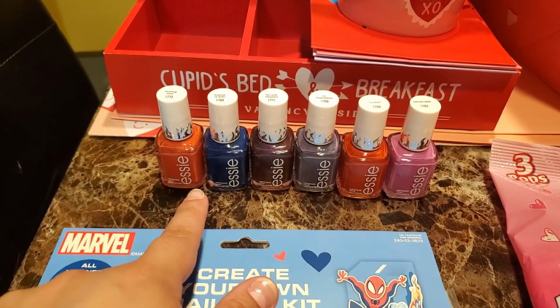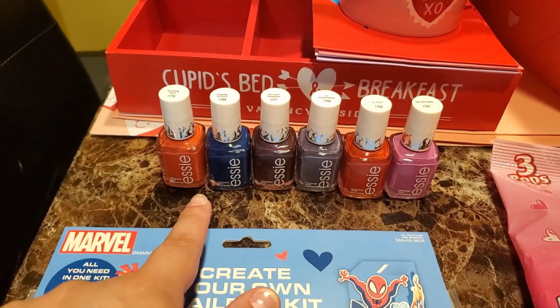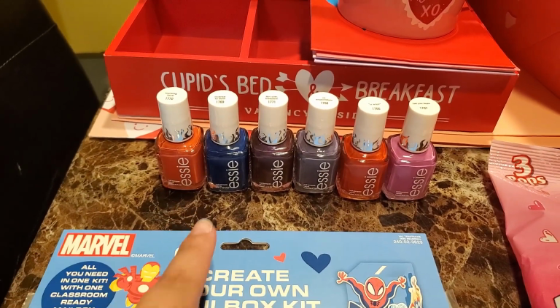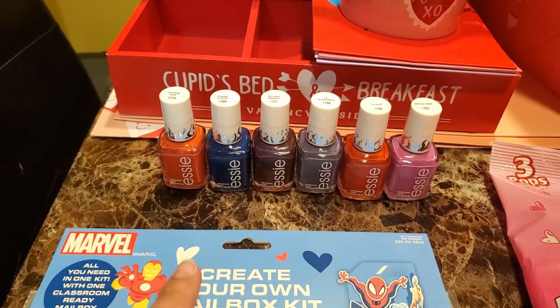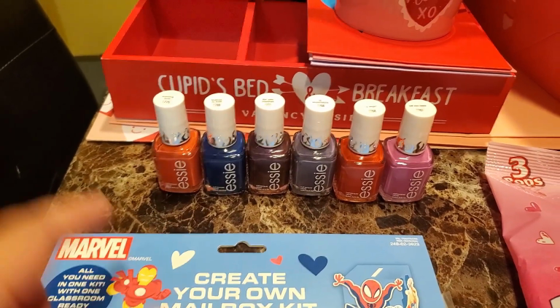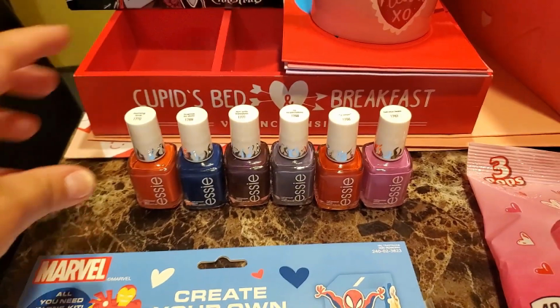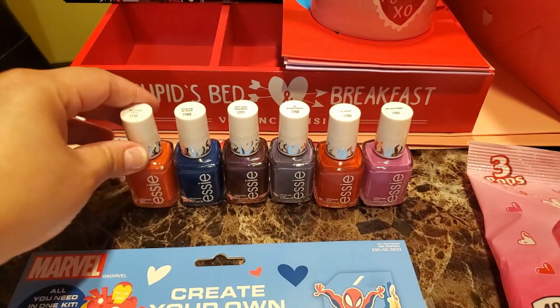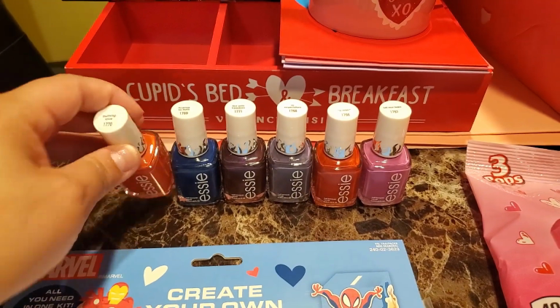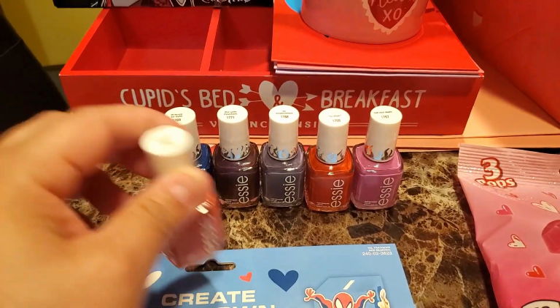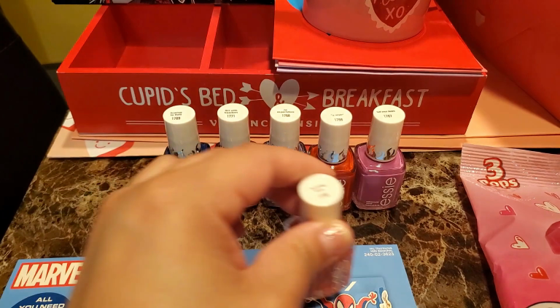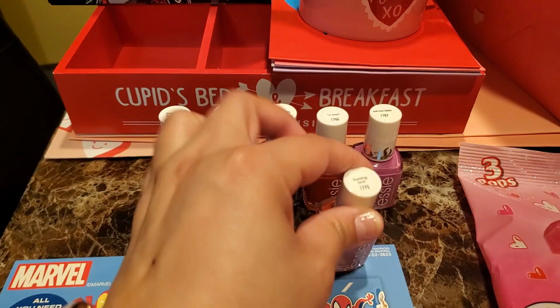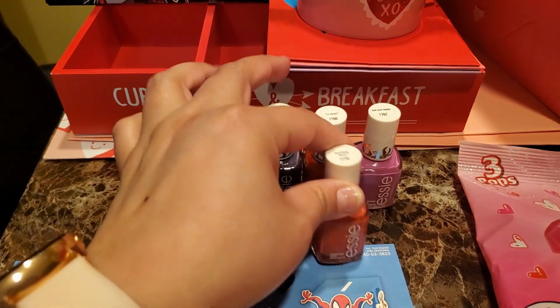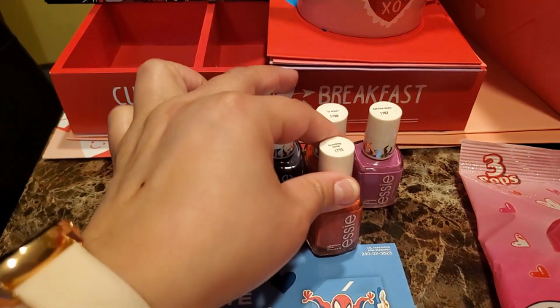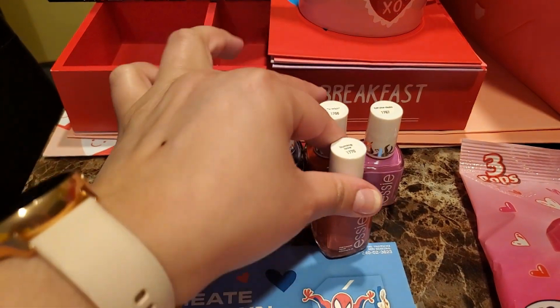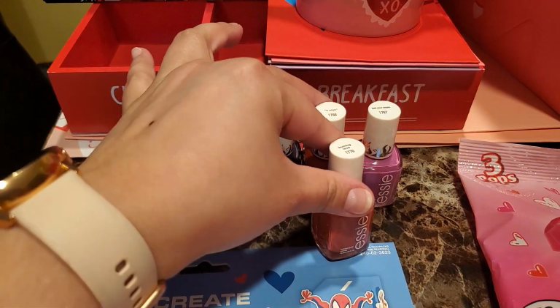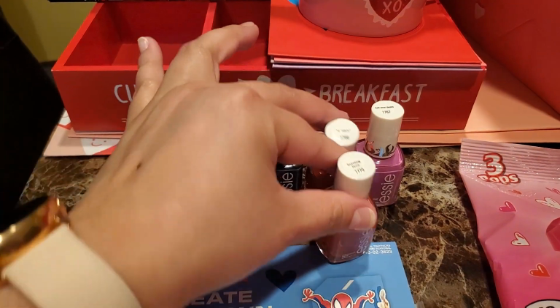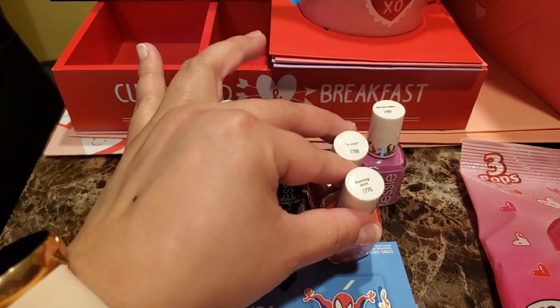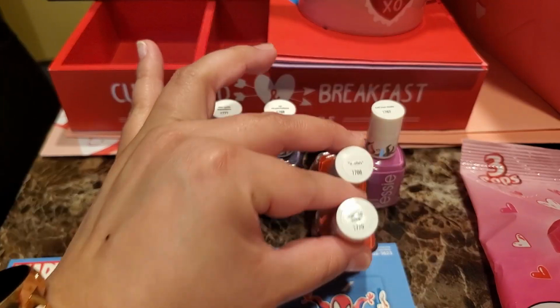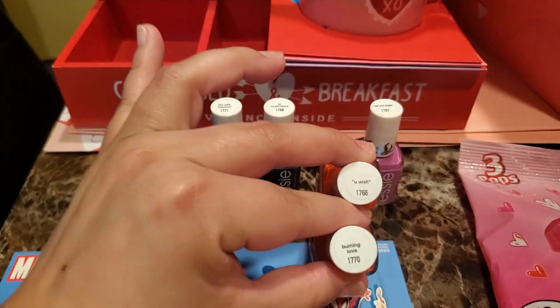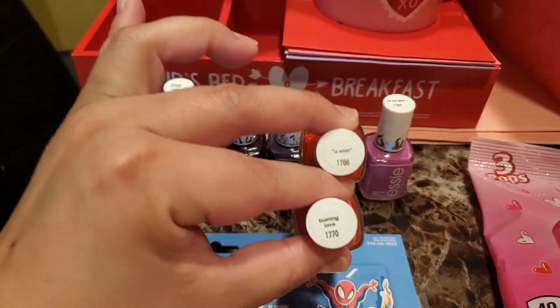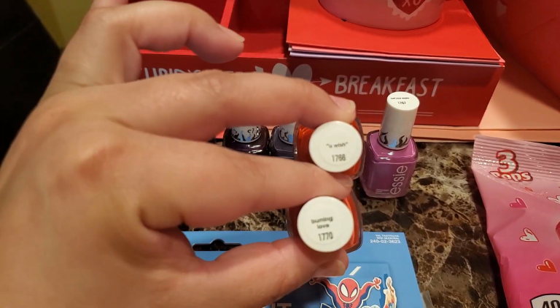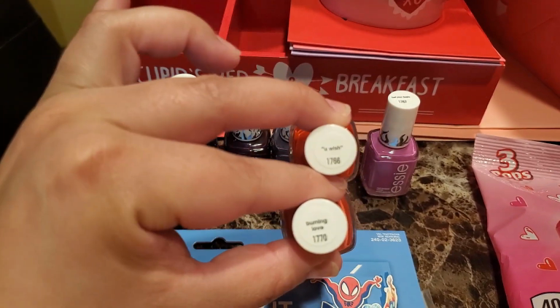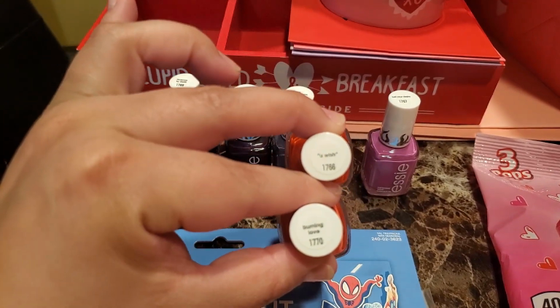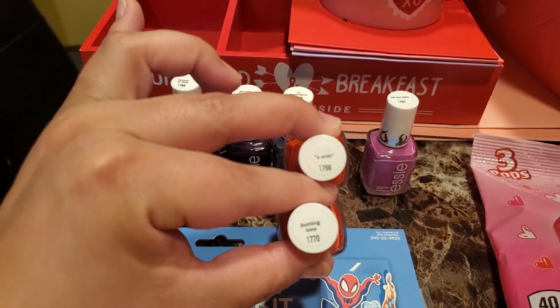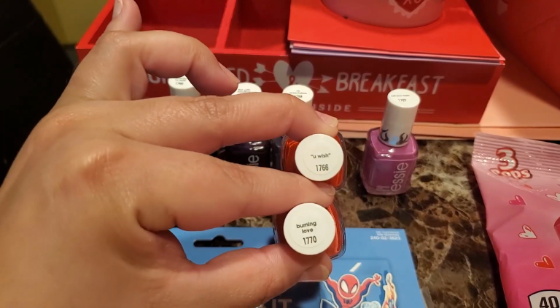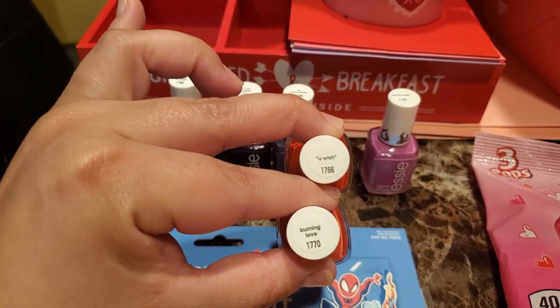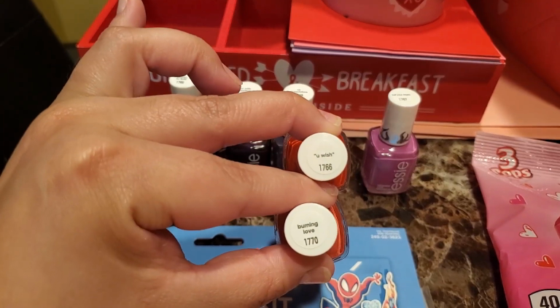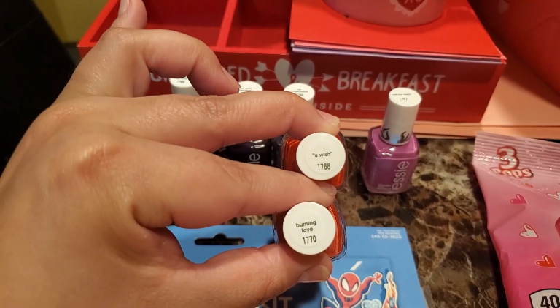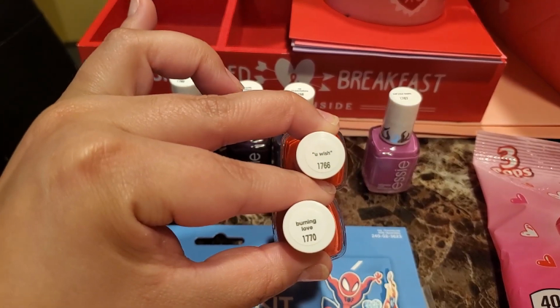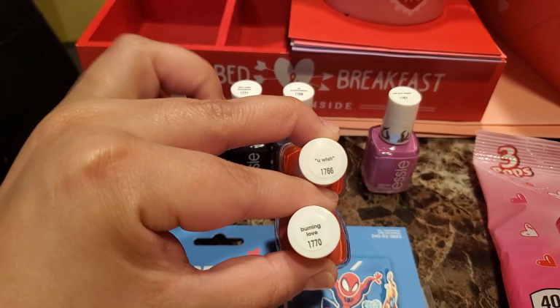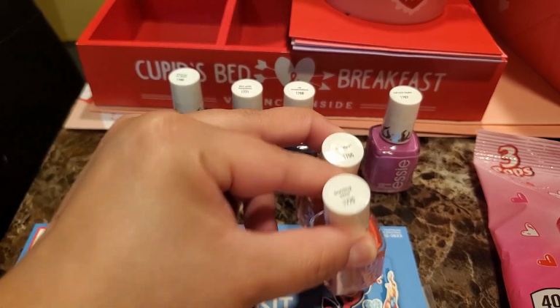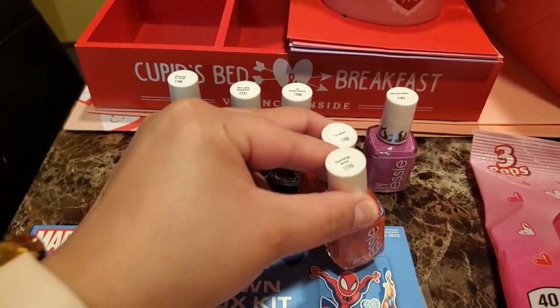I got one of each. These two look alike but they're not the same — as you can see, one says 'You Wish' and the other says 'Burning Love.'